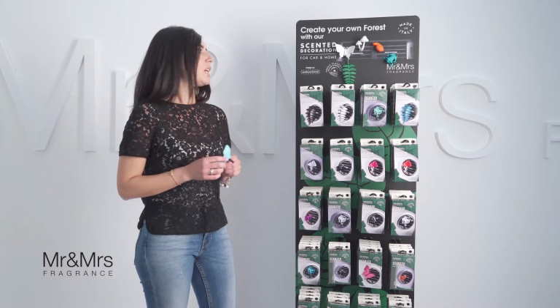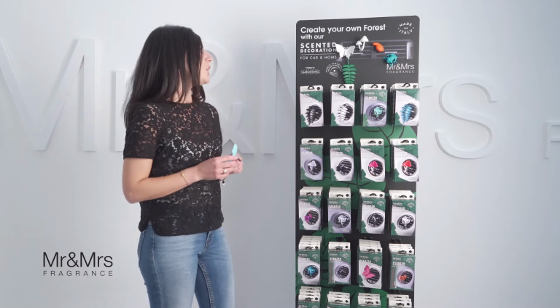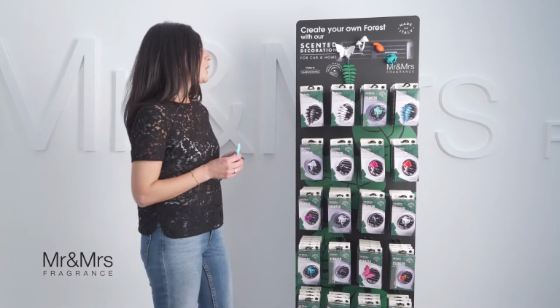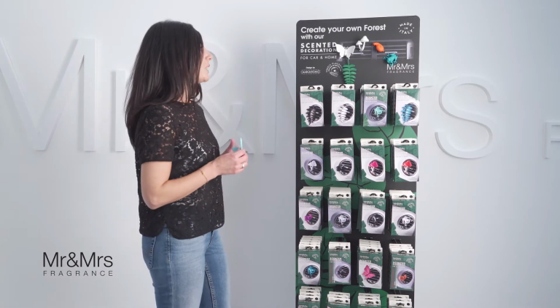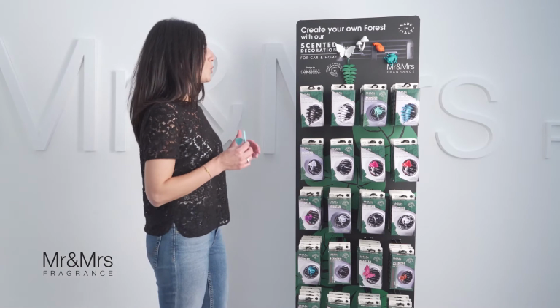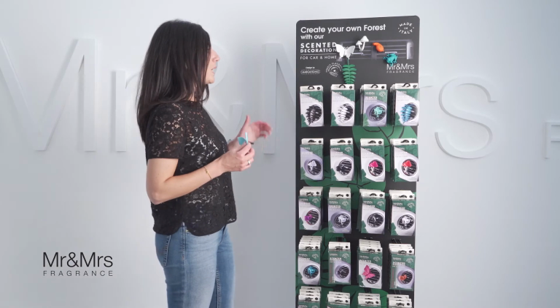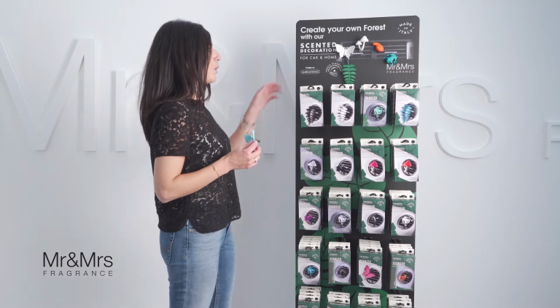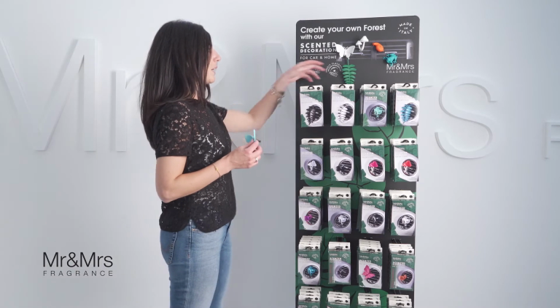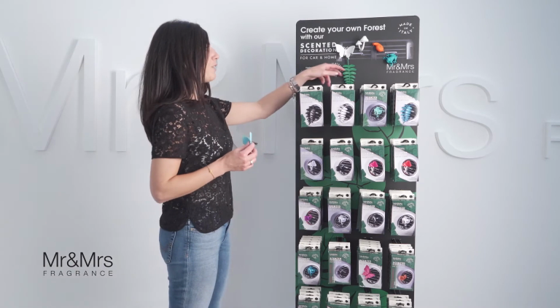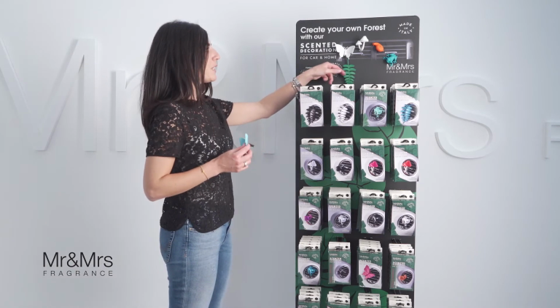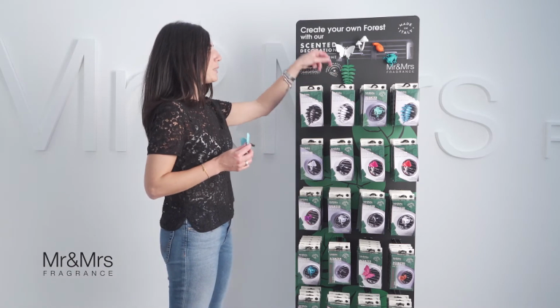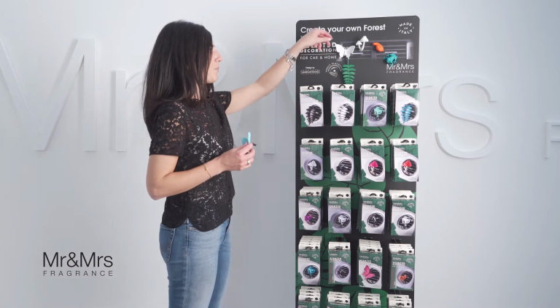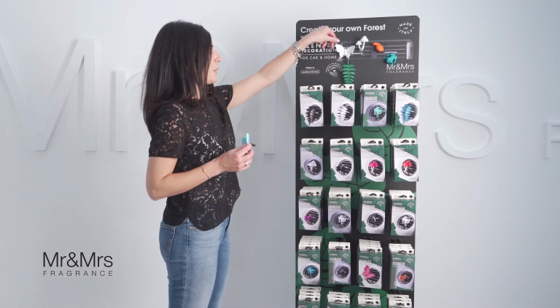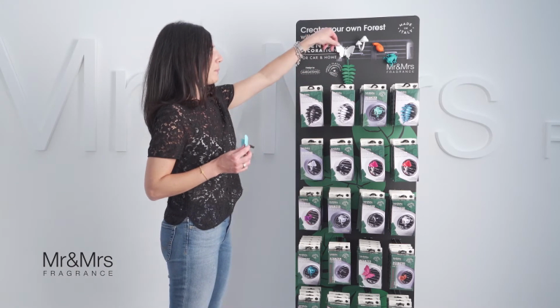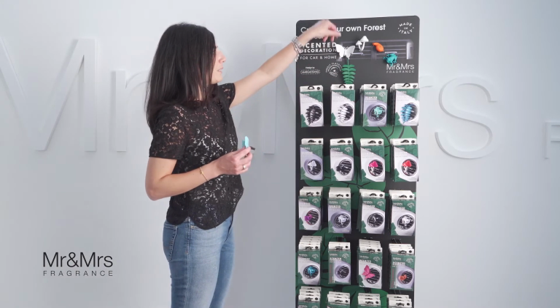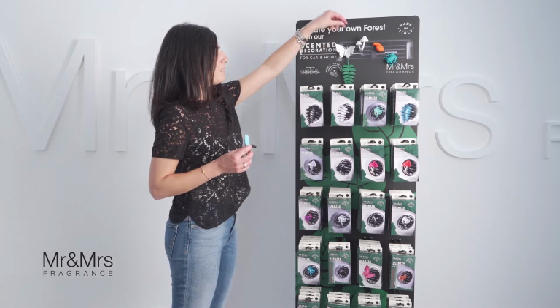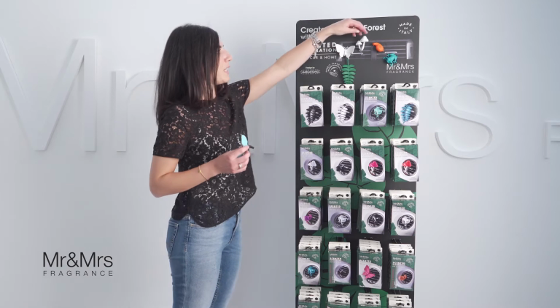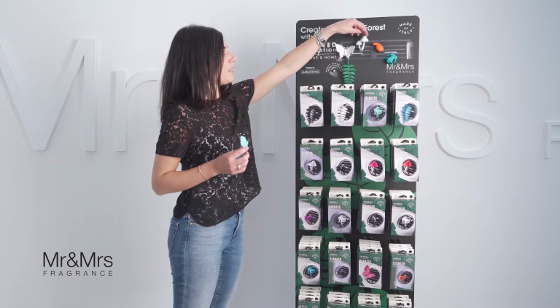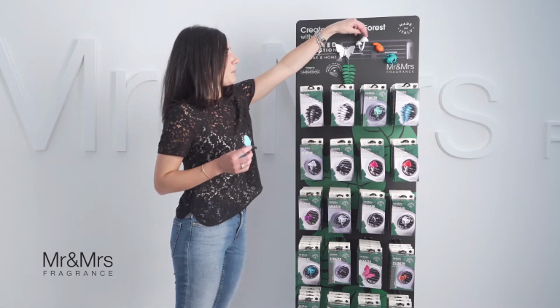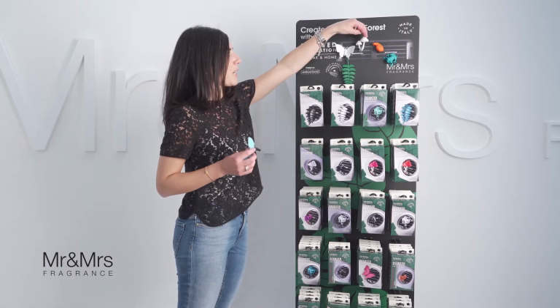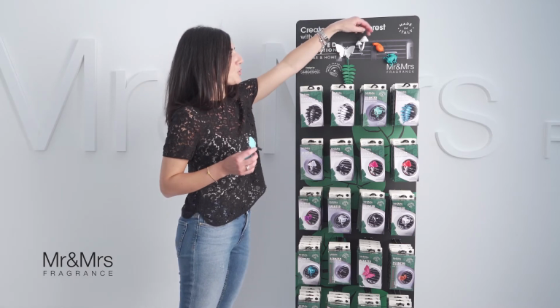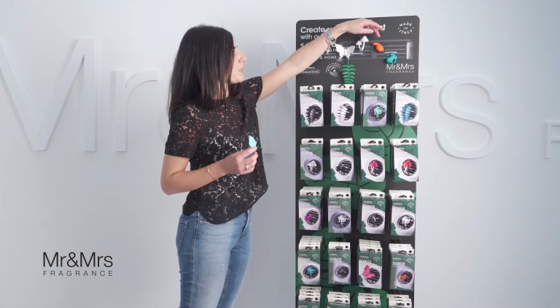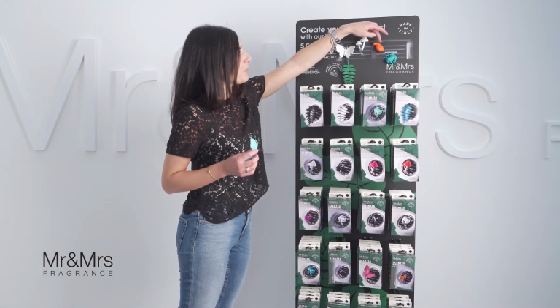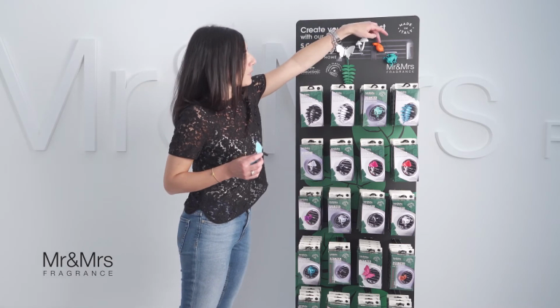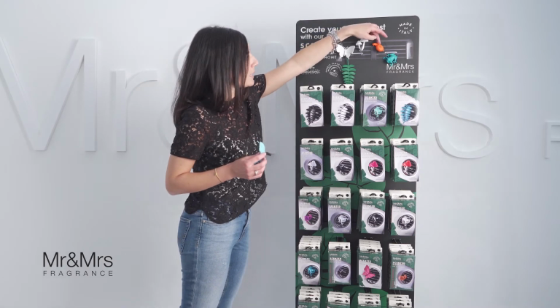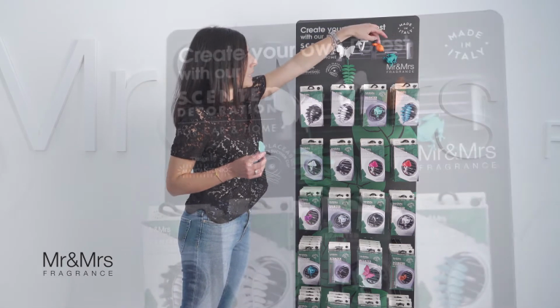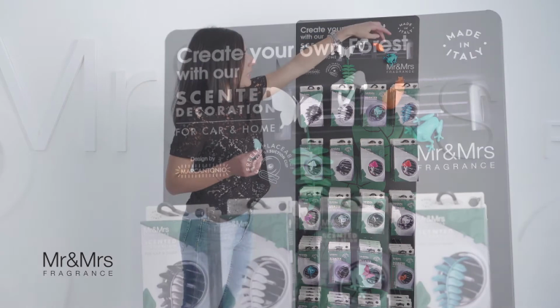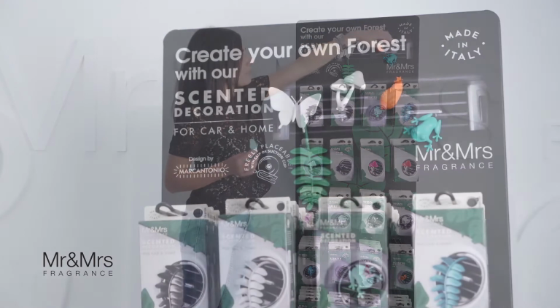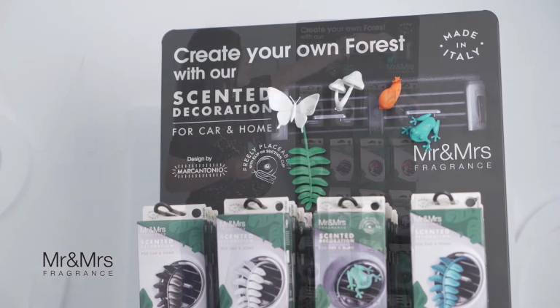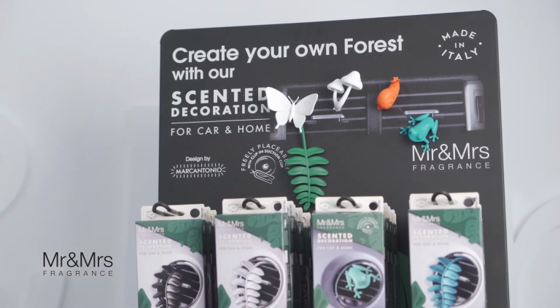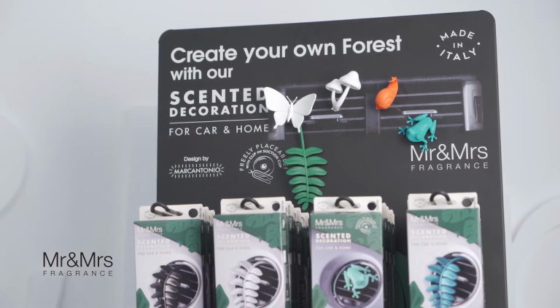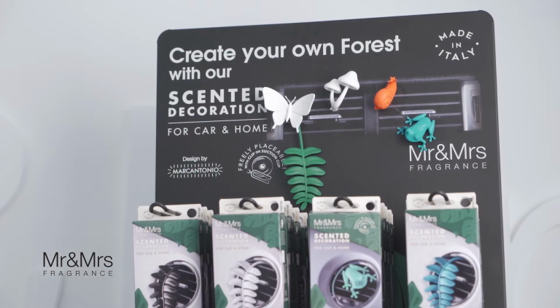You can choose among fern, butterfly, mushrooms, snail, and frog.